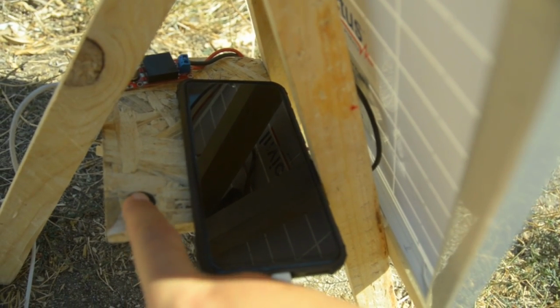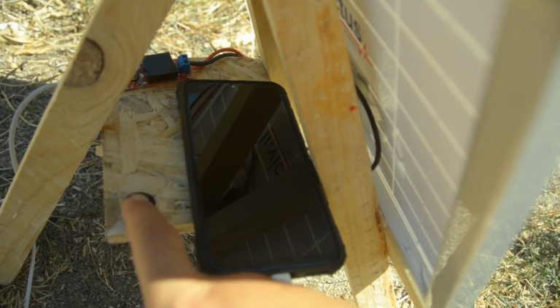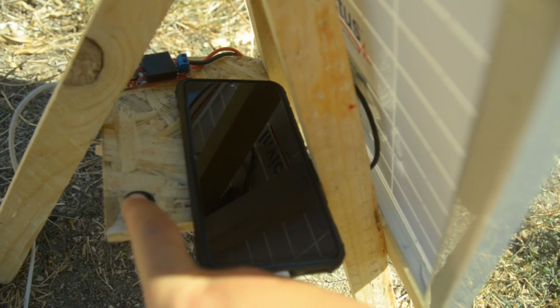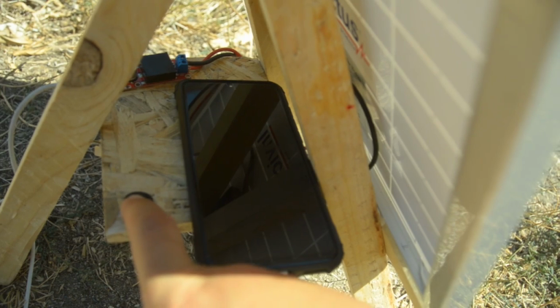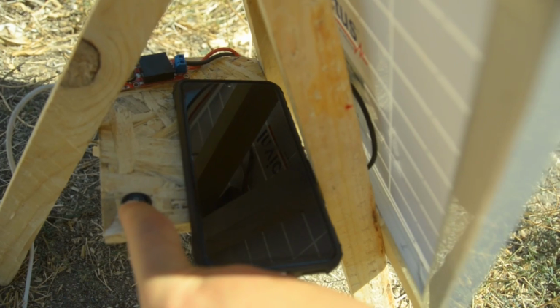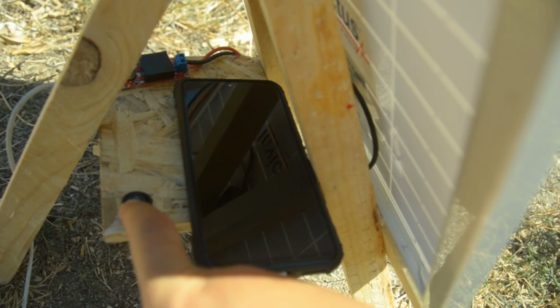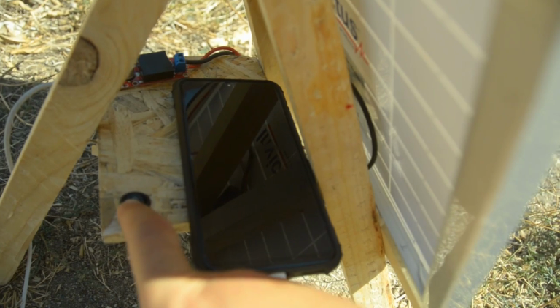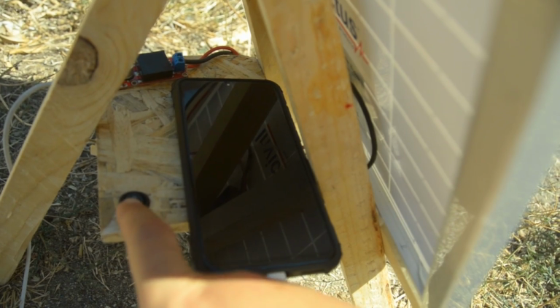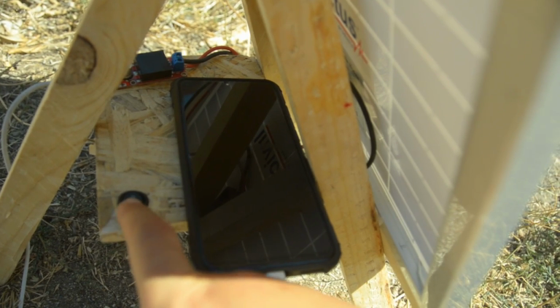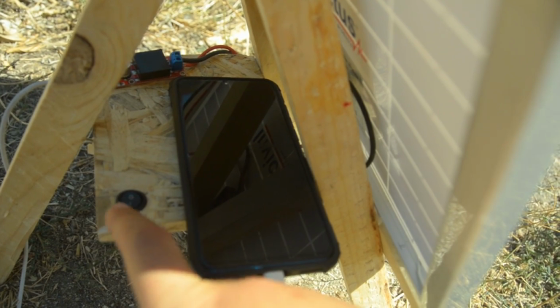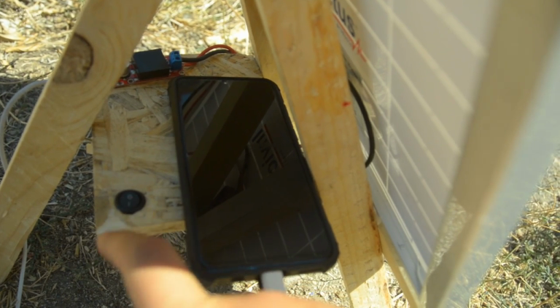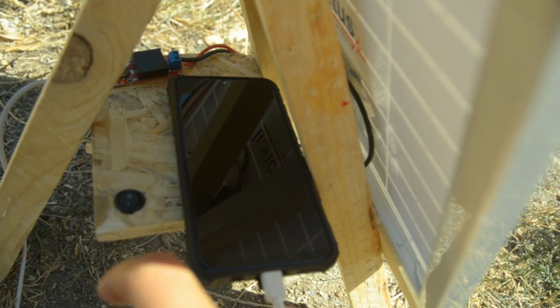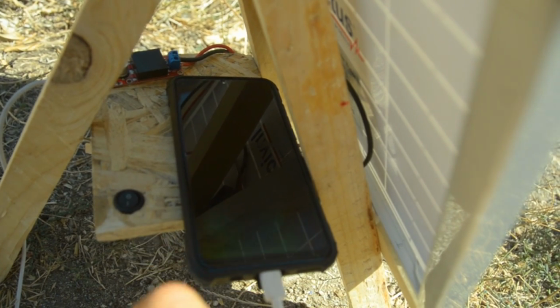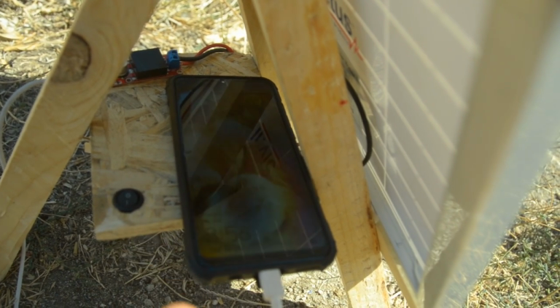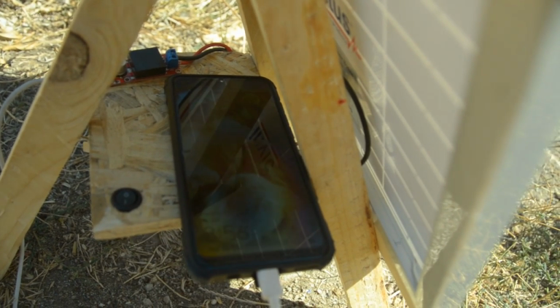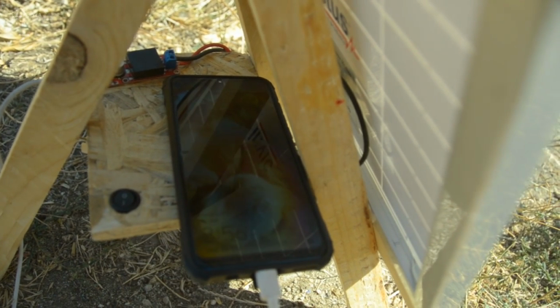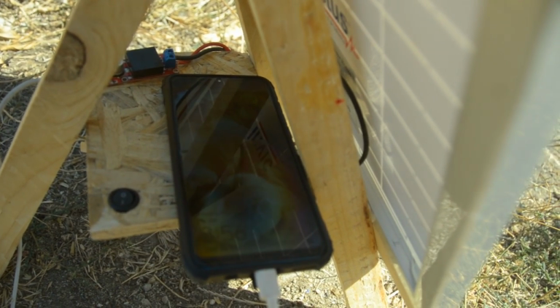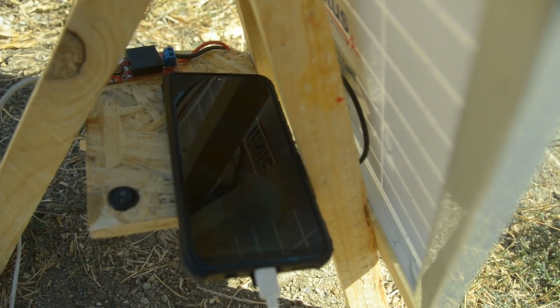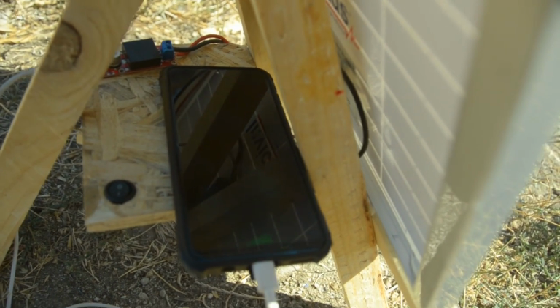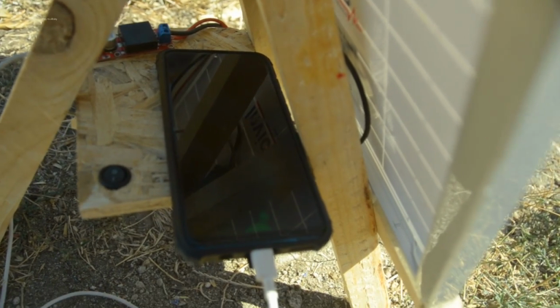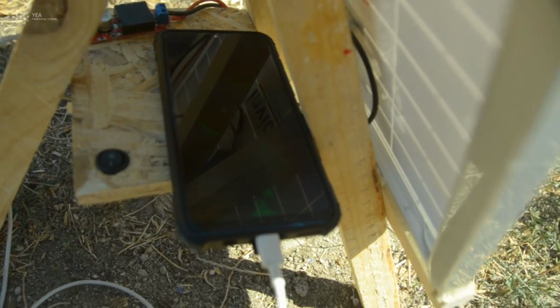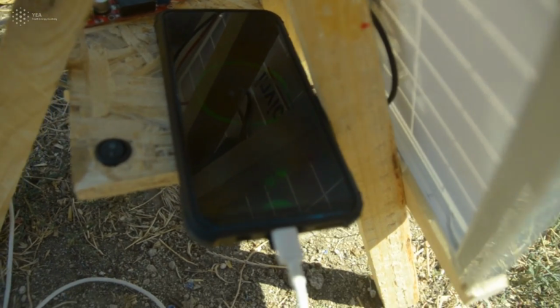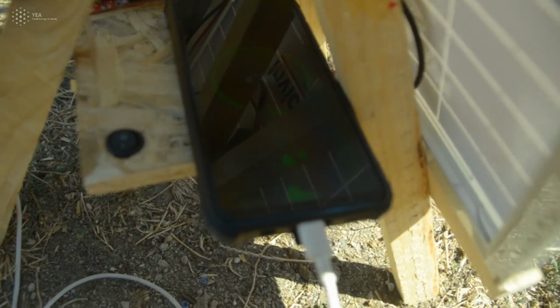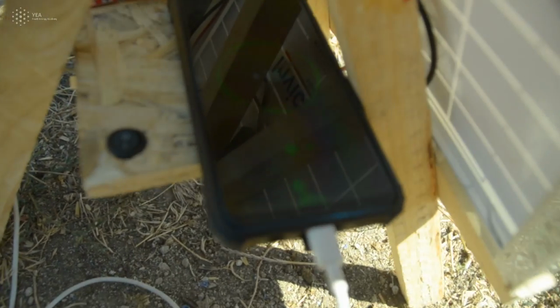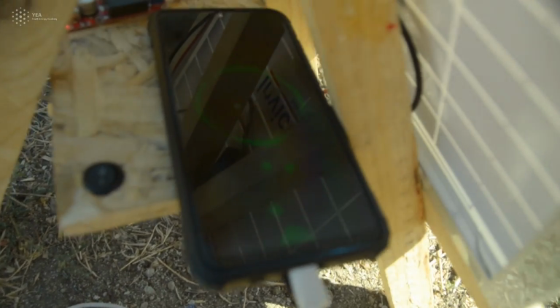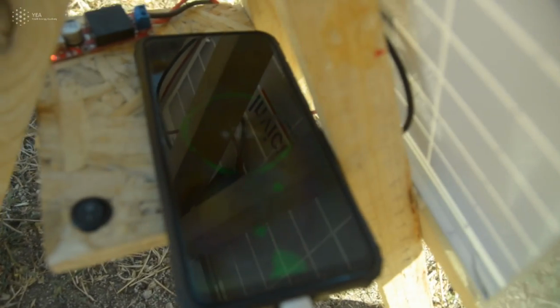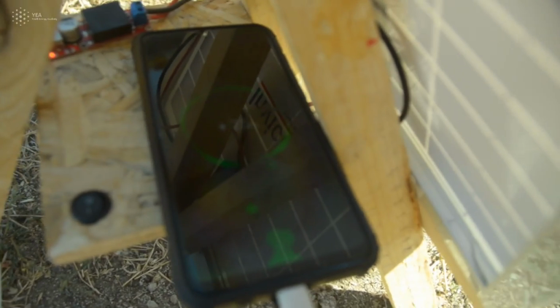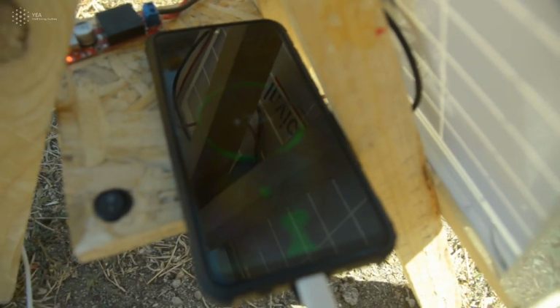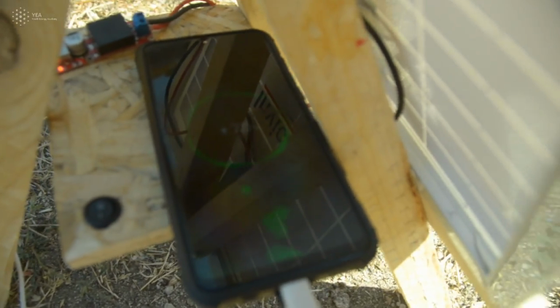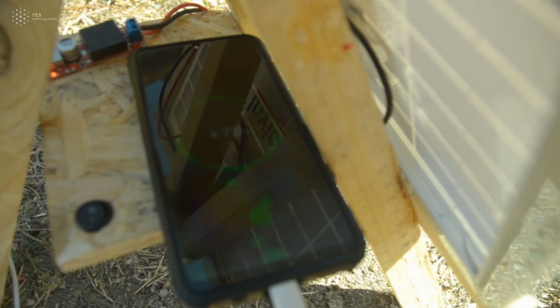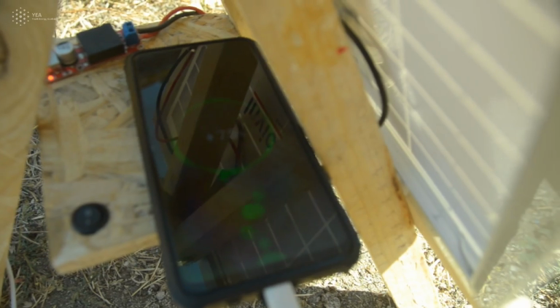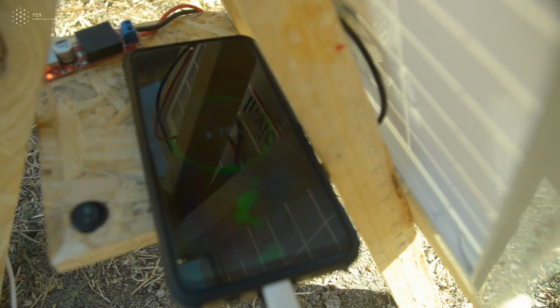The next step is to just connect your phone and enjoy charging it with the power of the Sun.